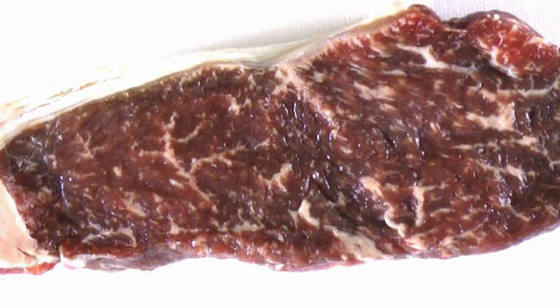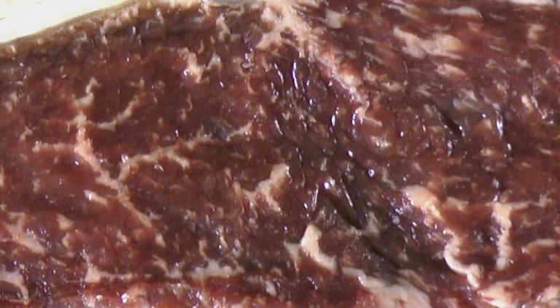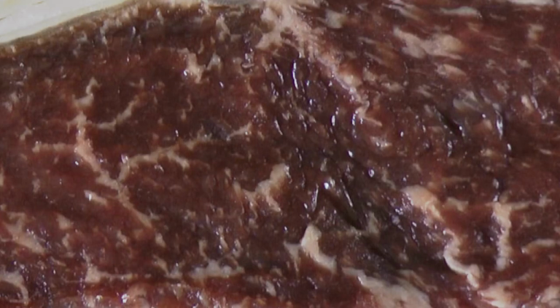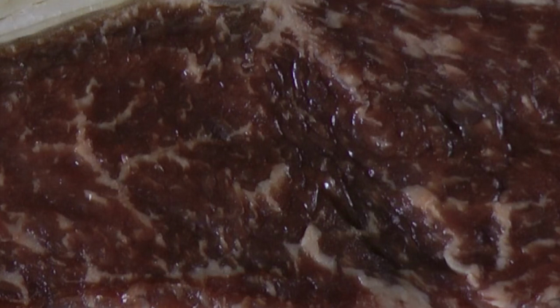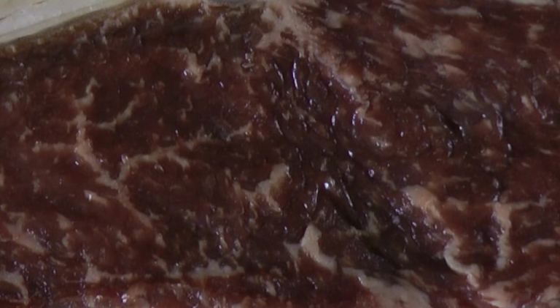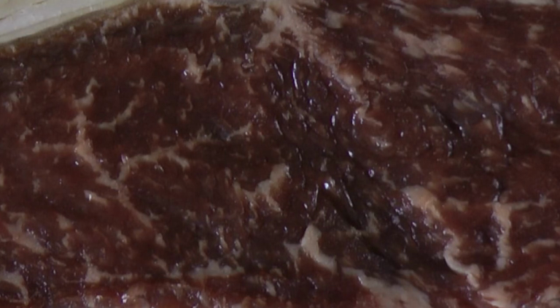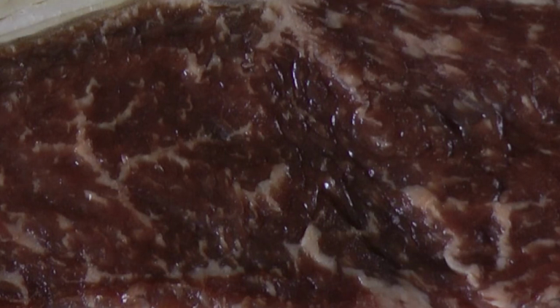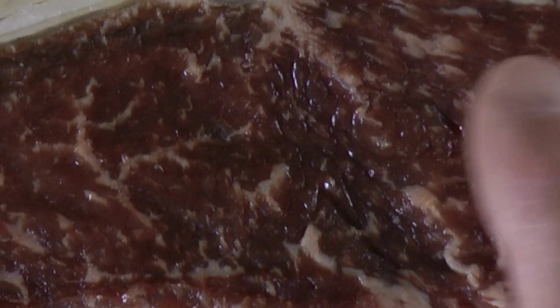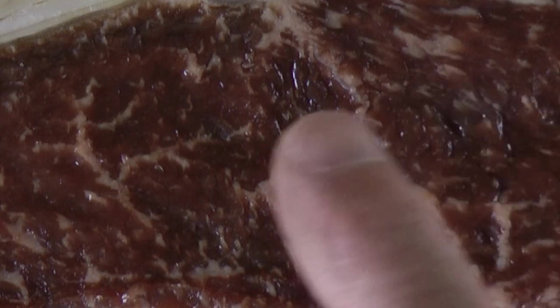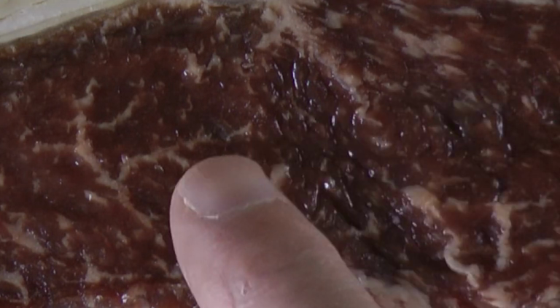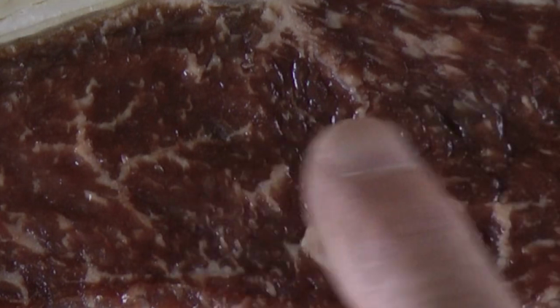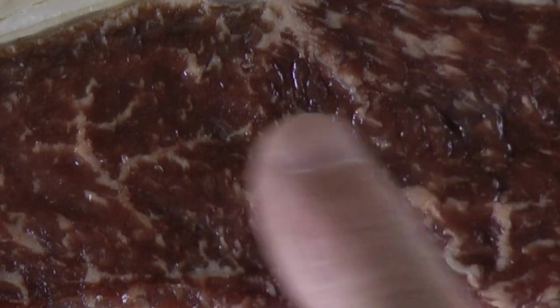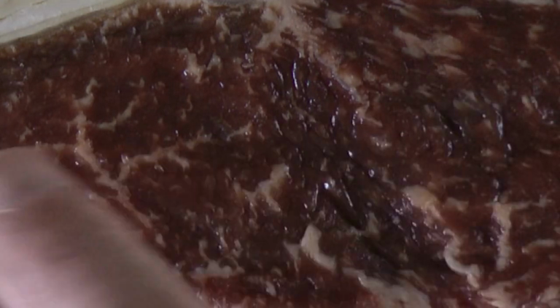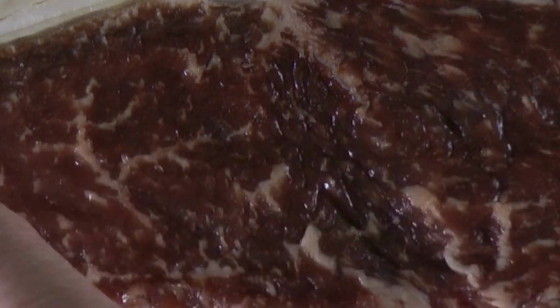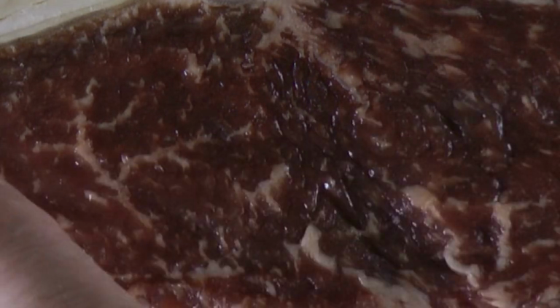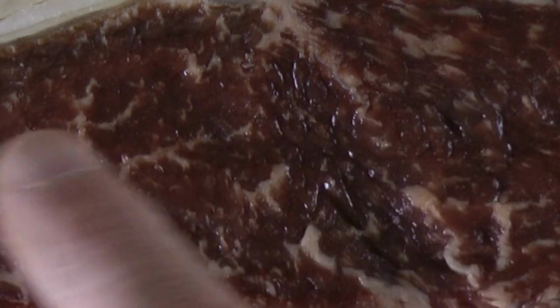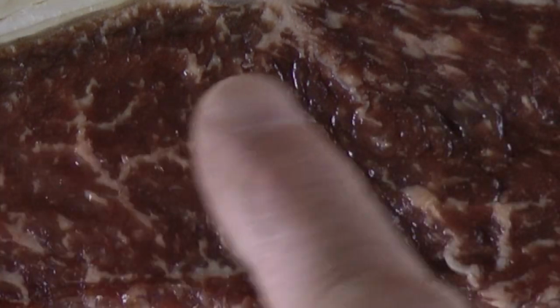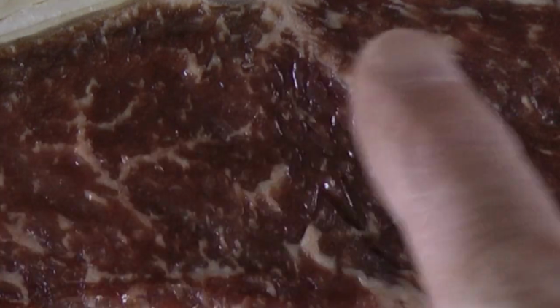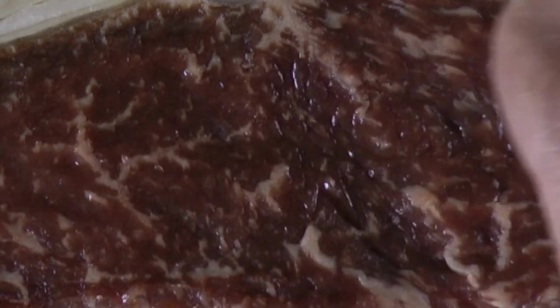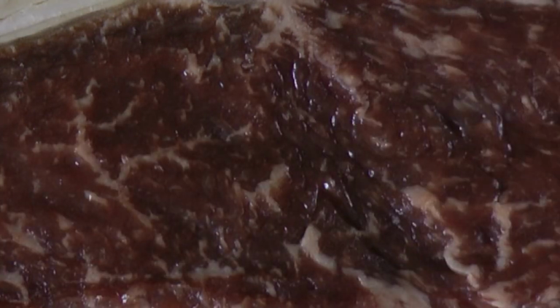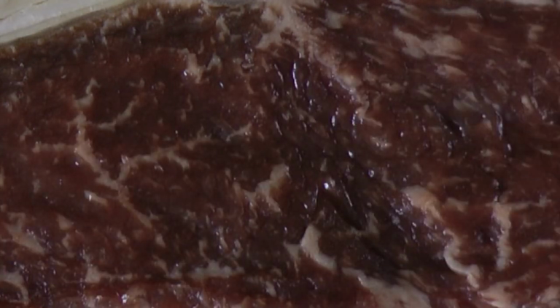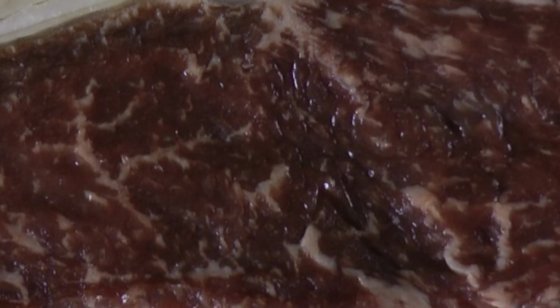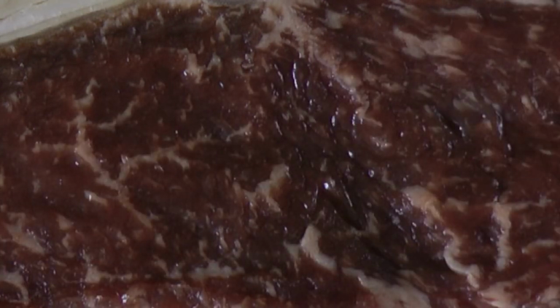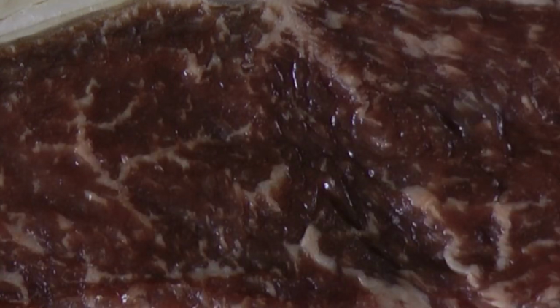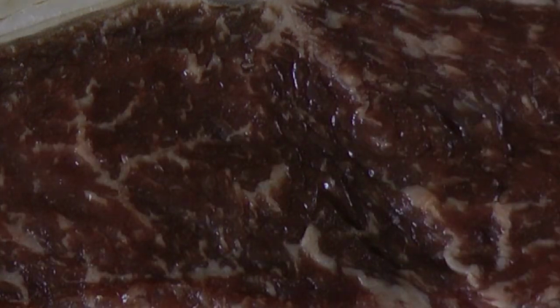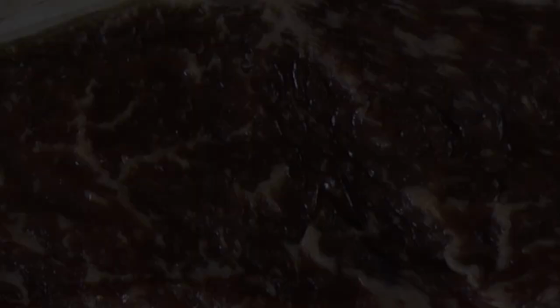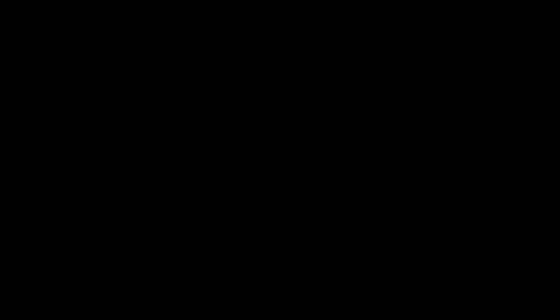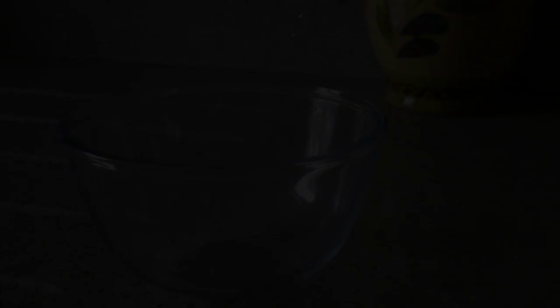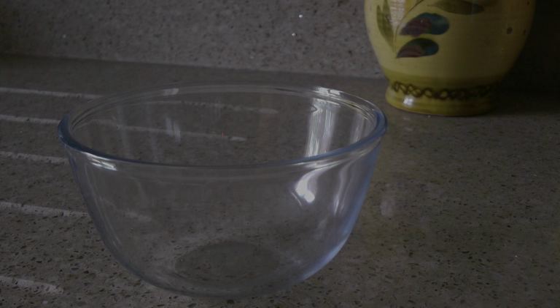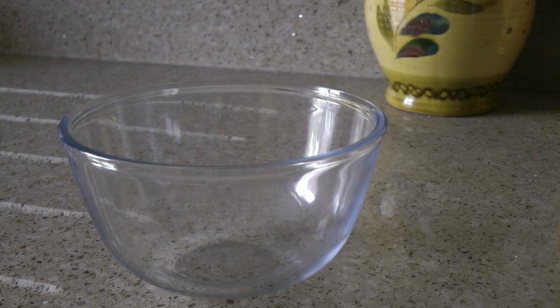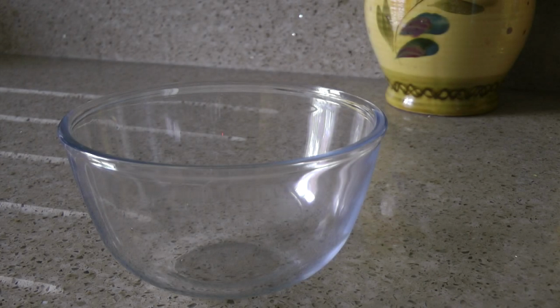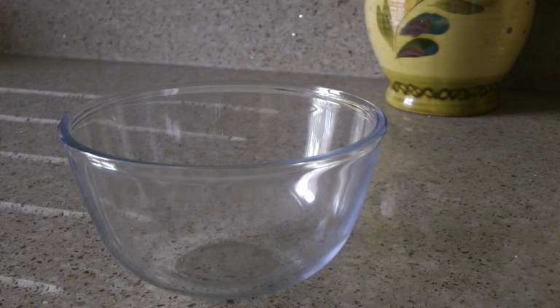Just look at this marbling — that's always a sign of a good steak. For the rub,